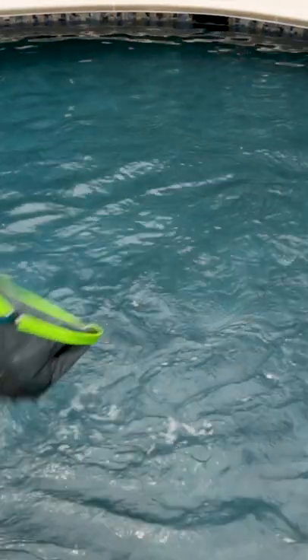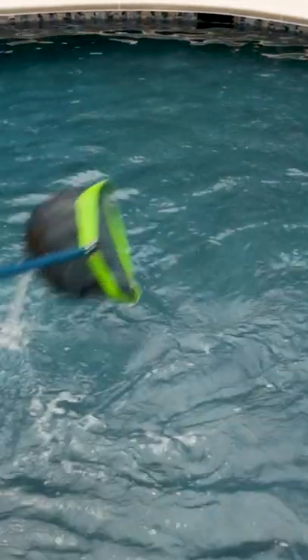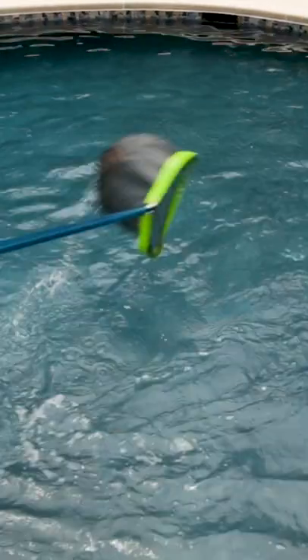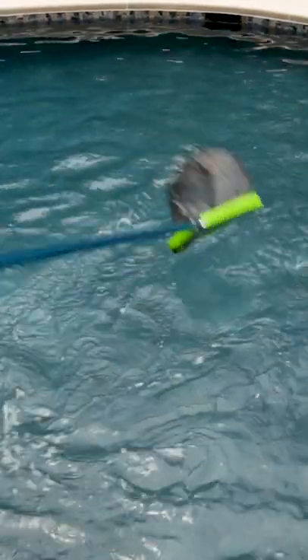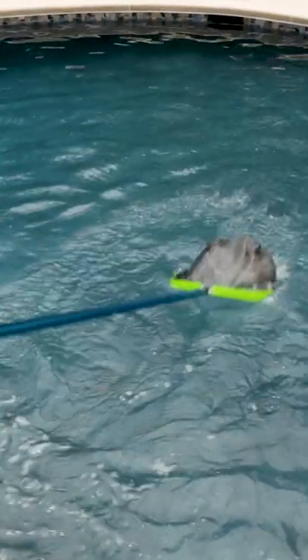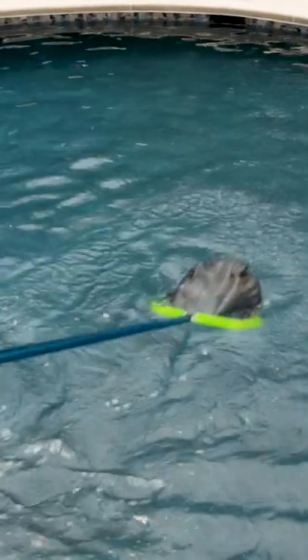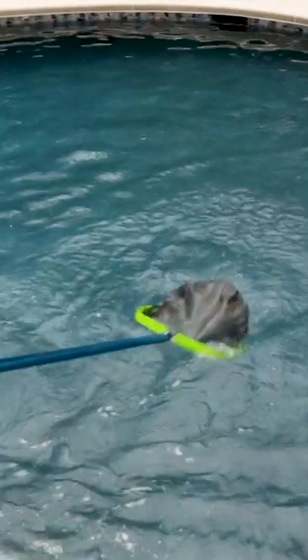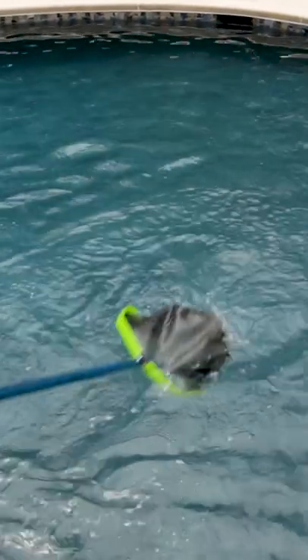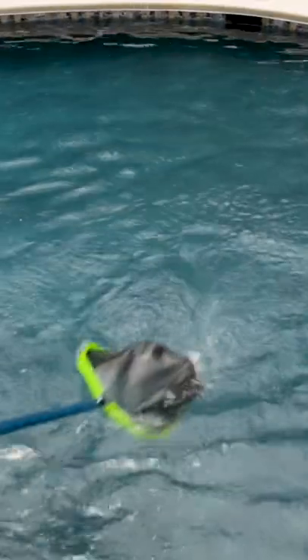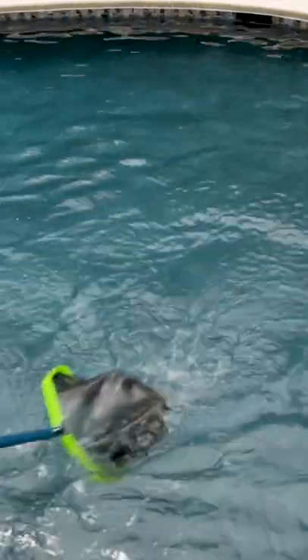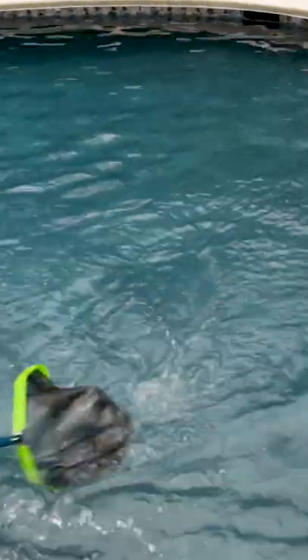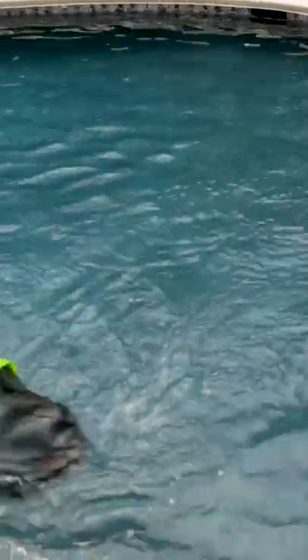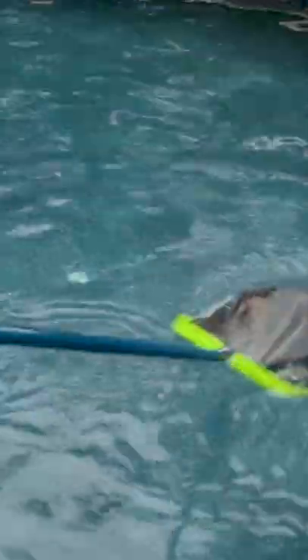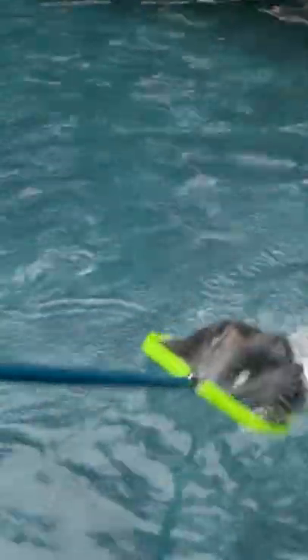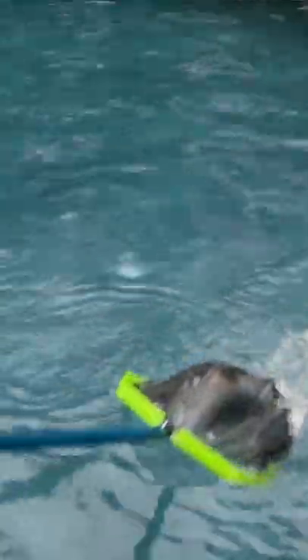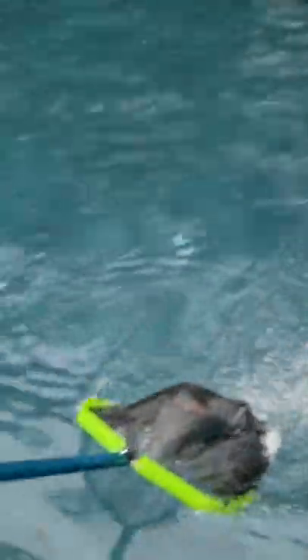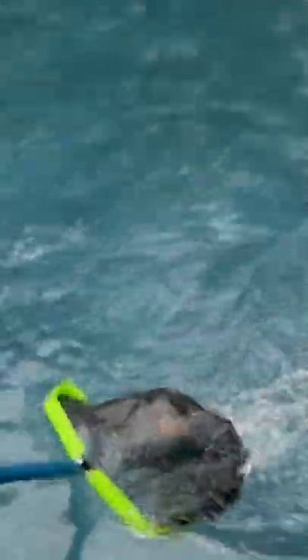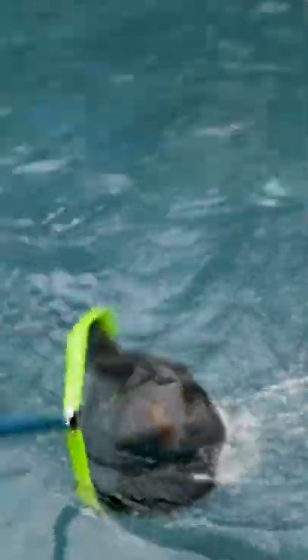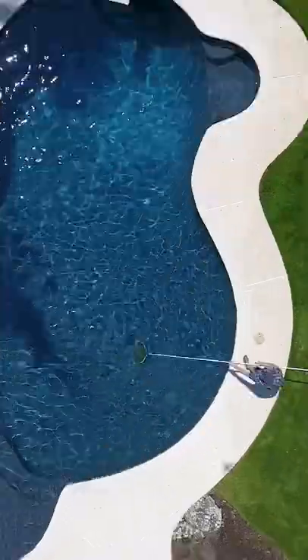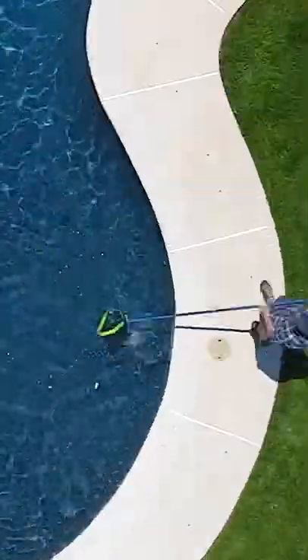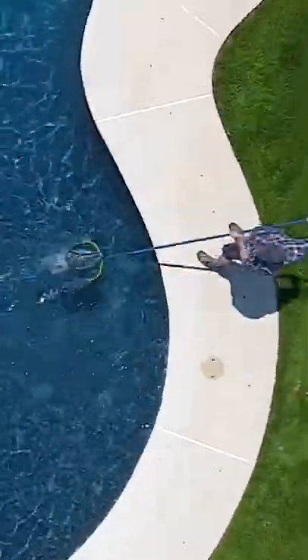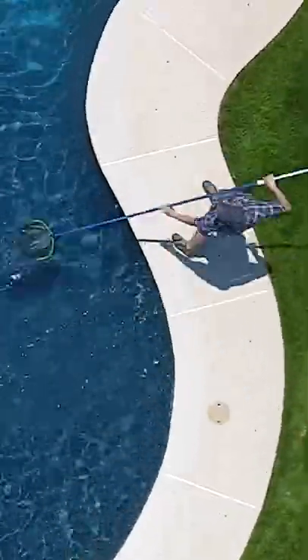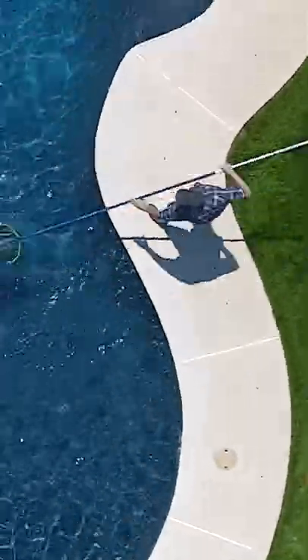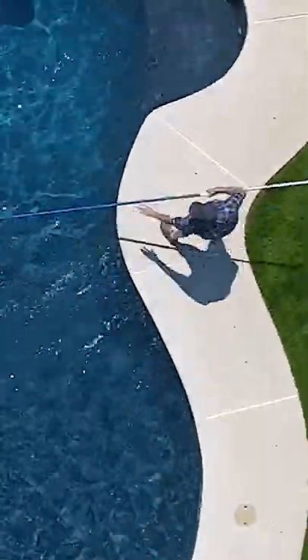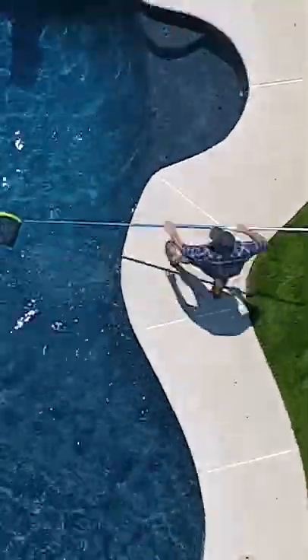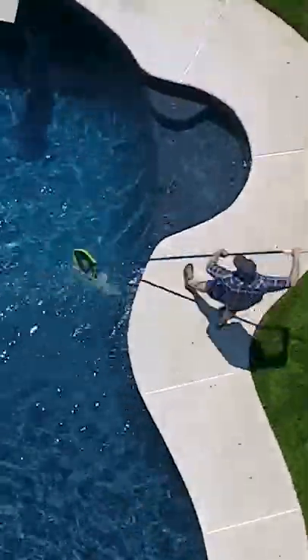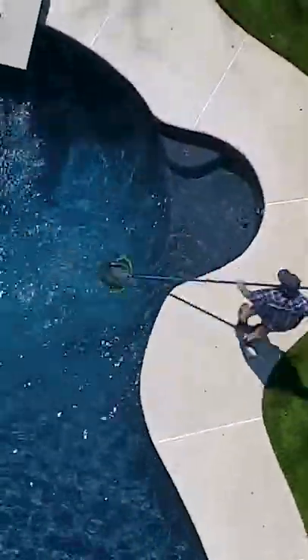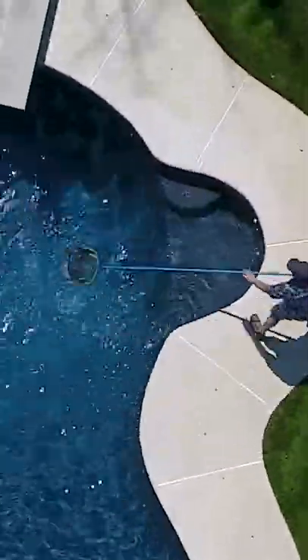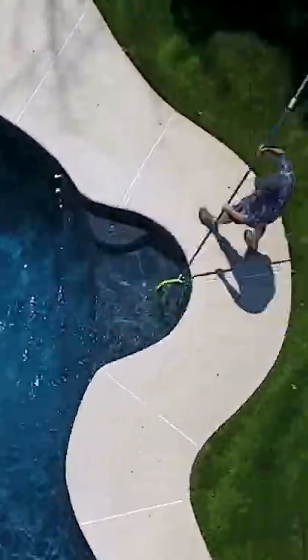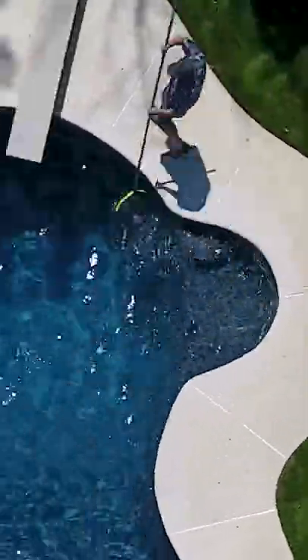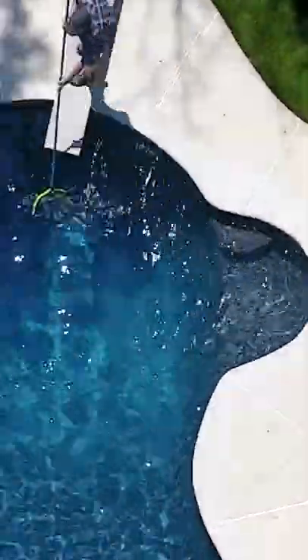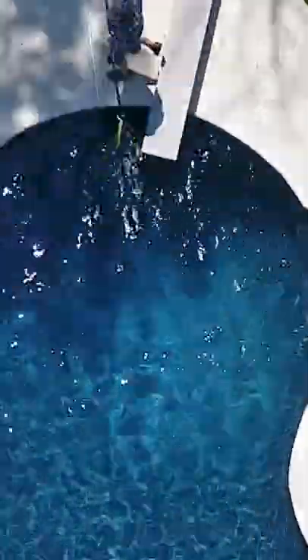Cast the net into the middle of the pool, upside down, and then pull it towards you. Go around the pool in any direction using this pattern.